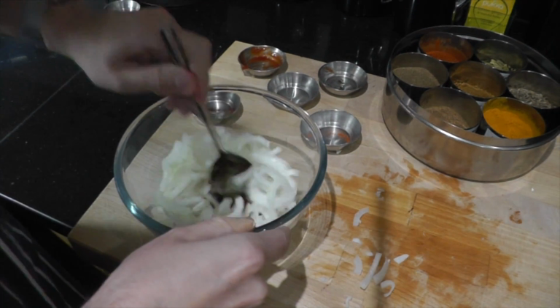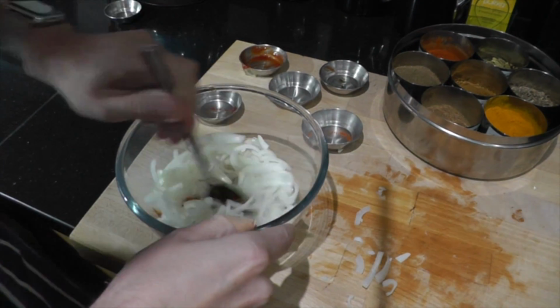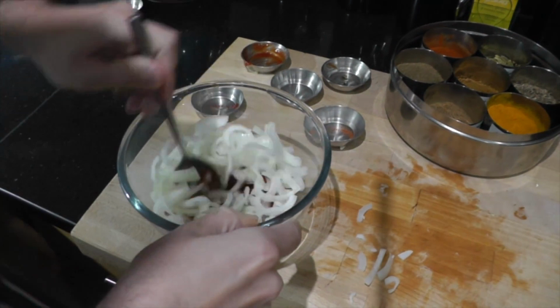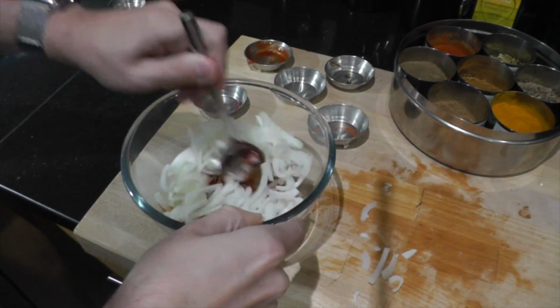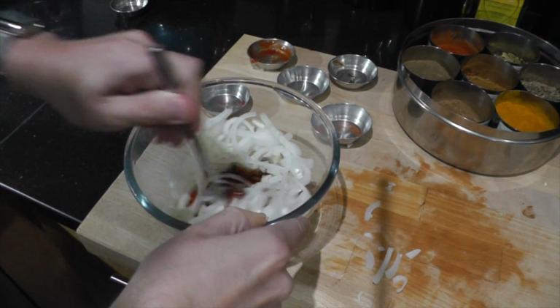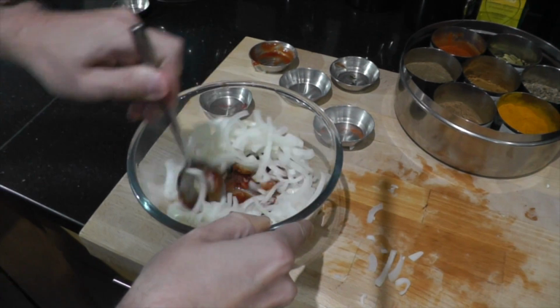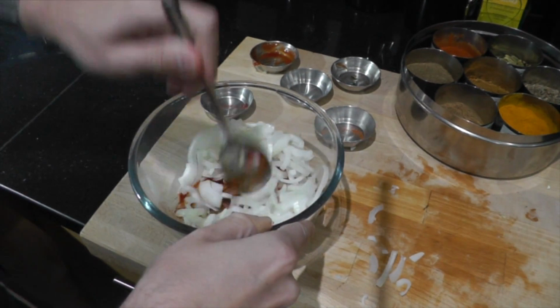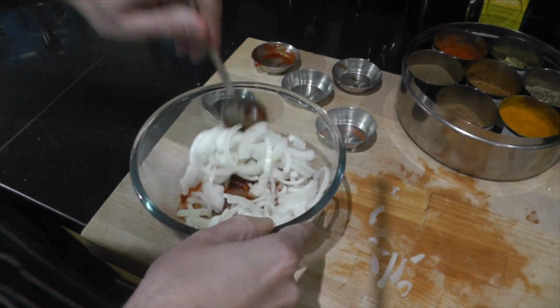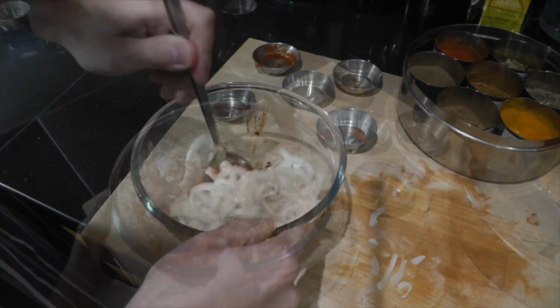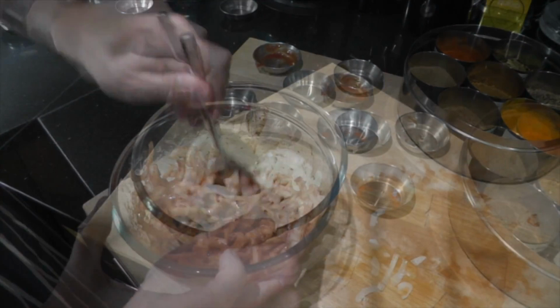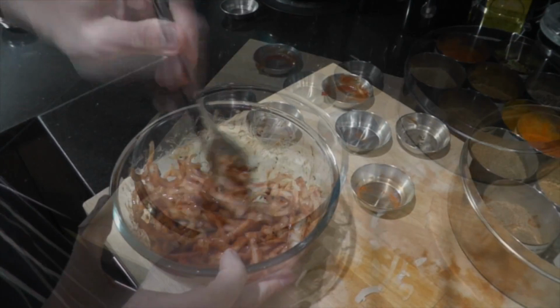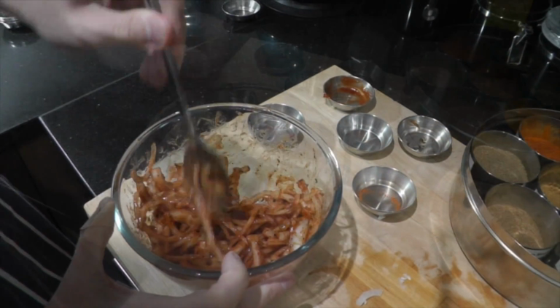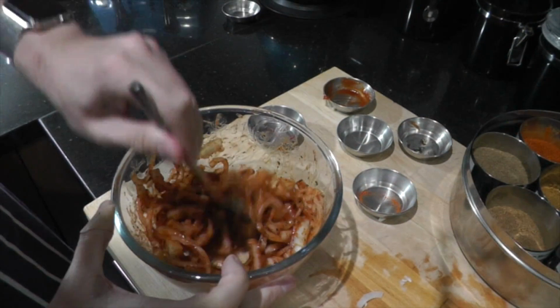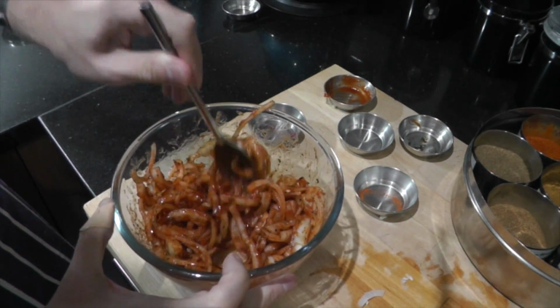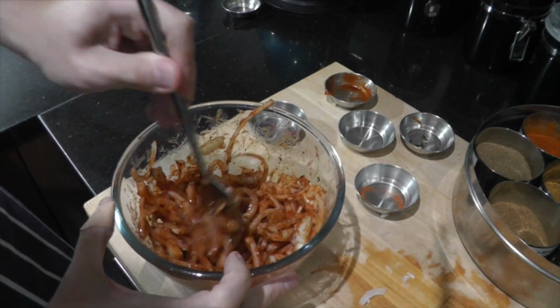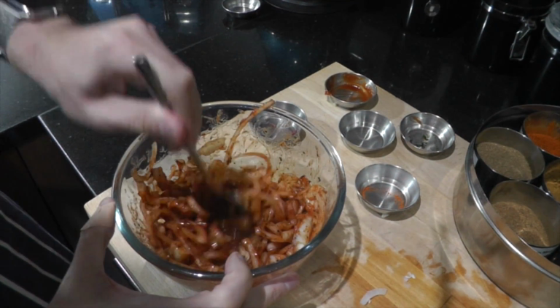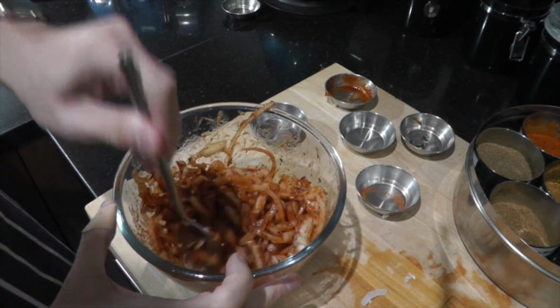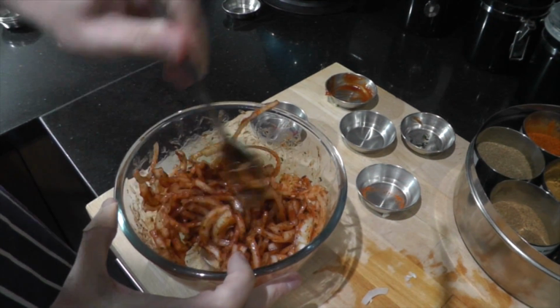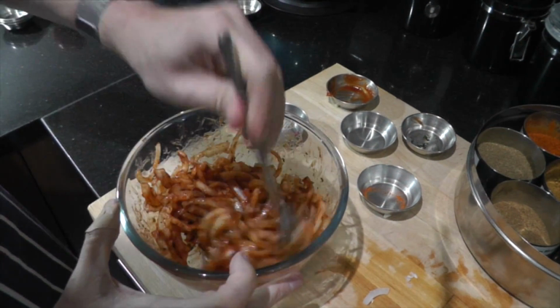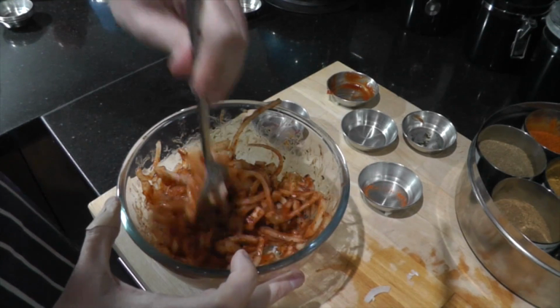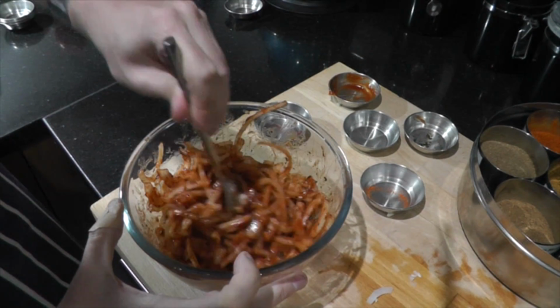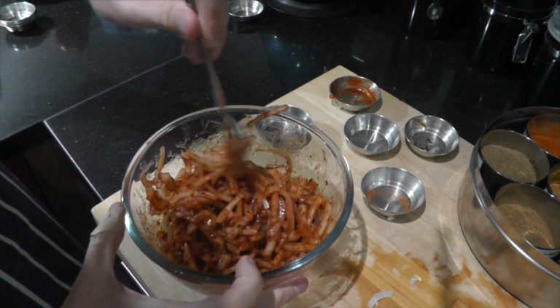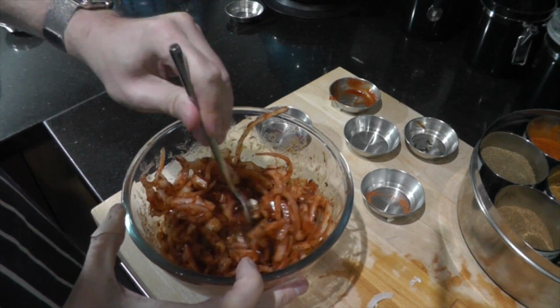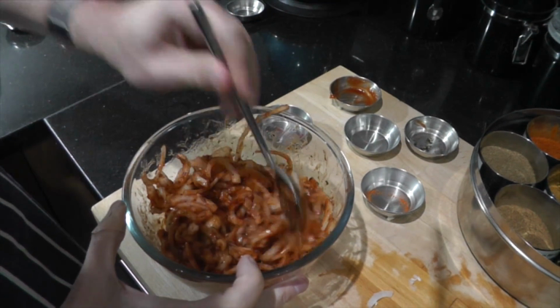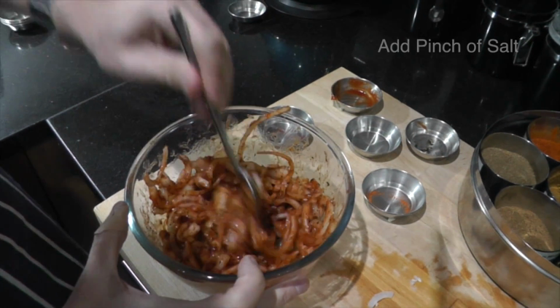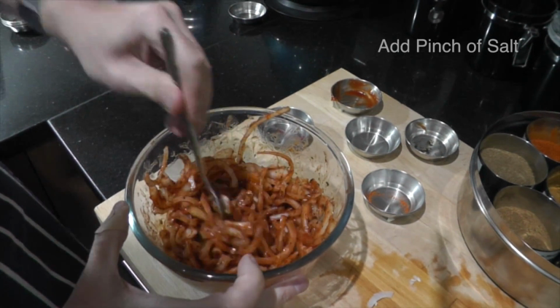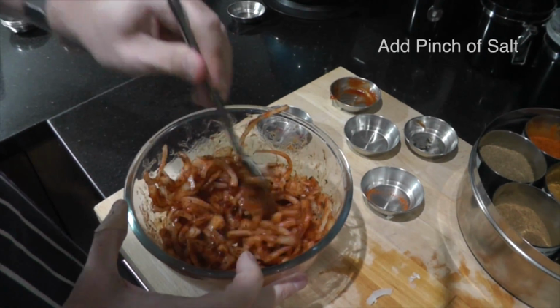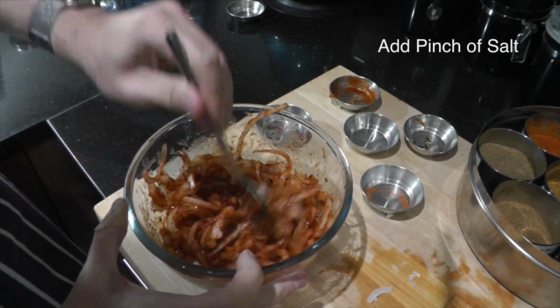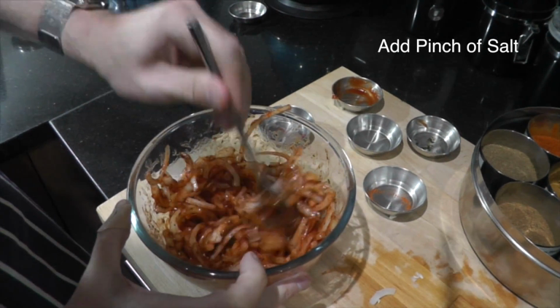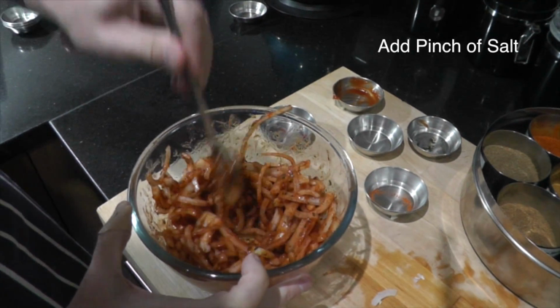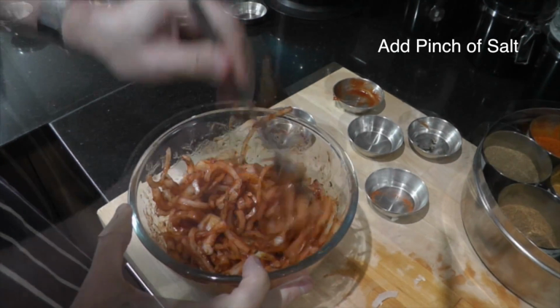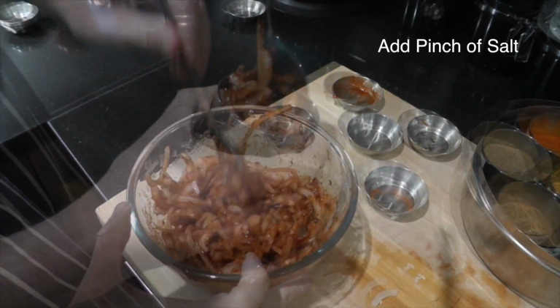That's it — just give that all a good mix. You can add a tiny amount of water as well if you want to loosen the mixture up.